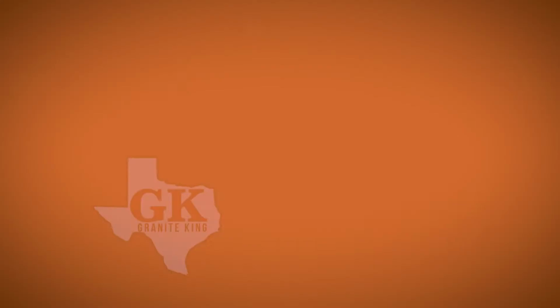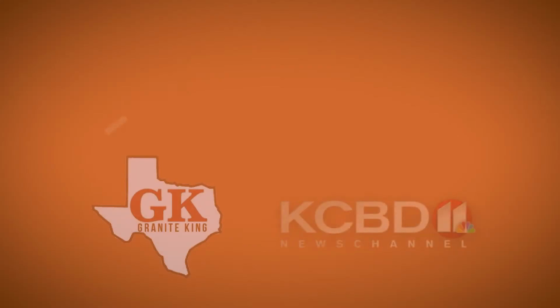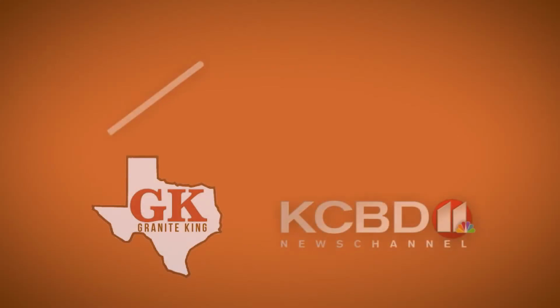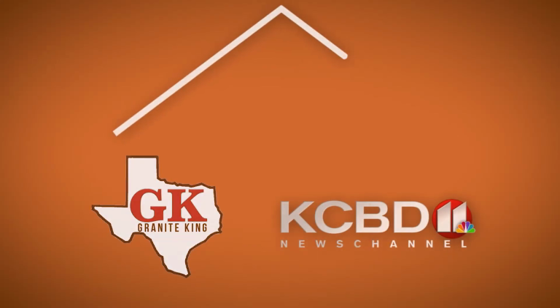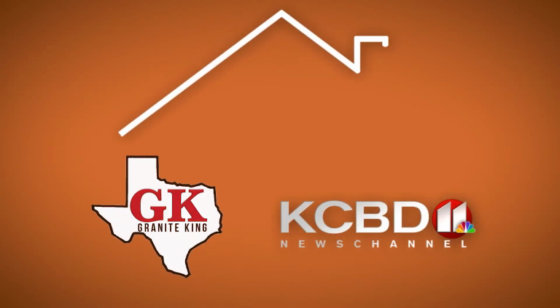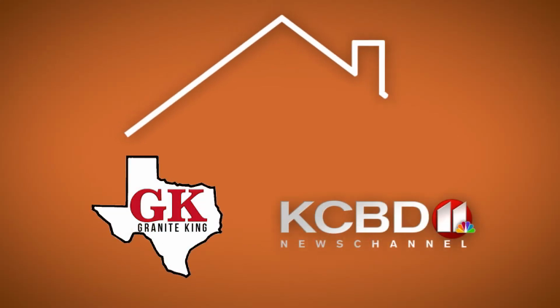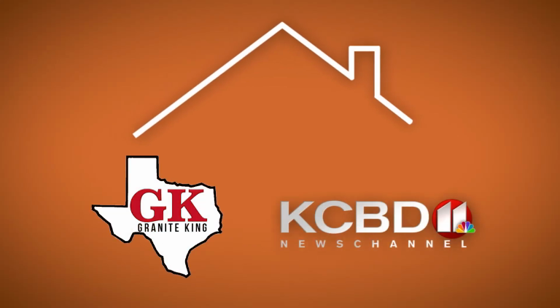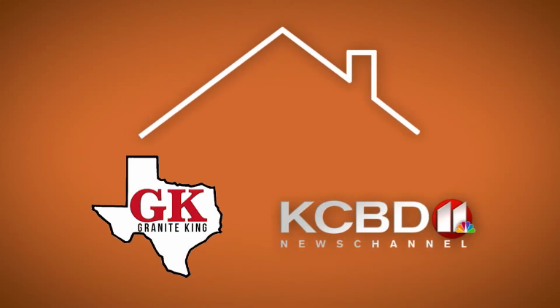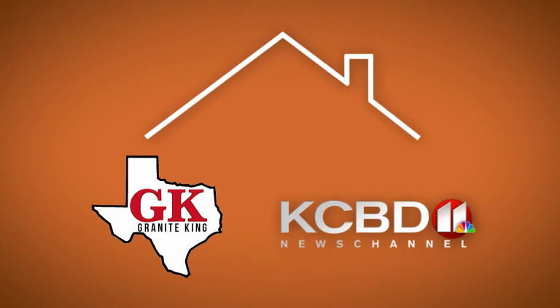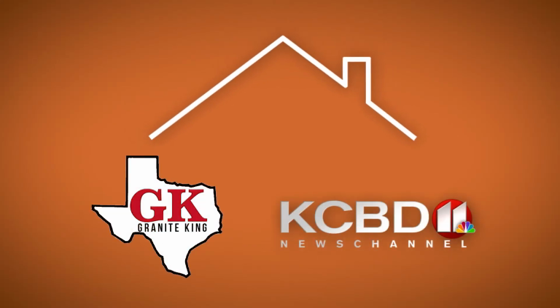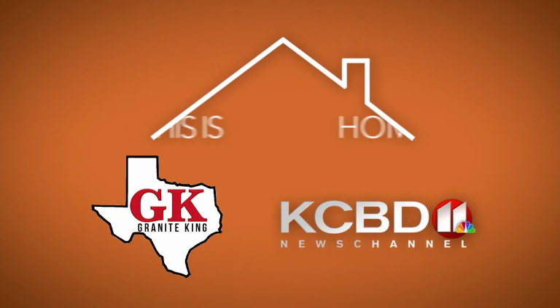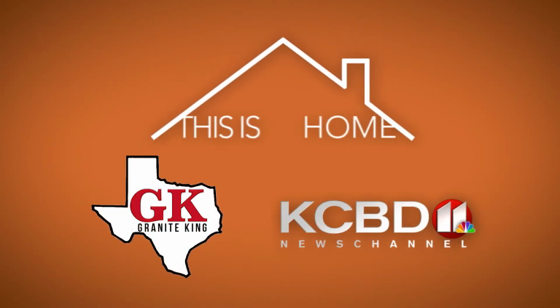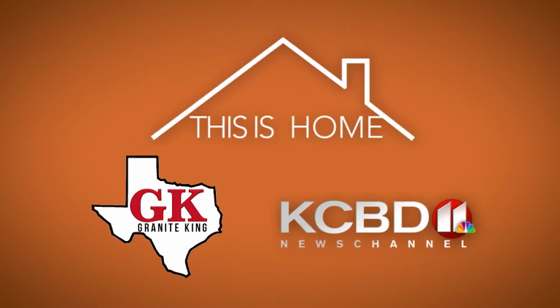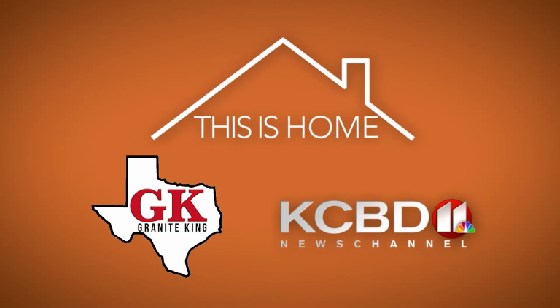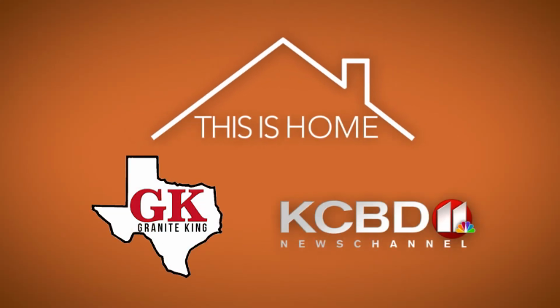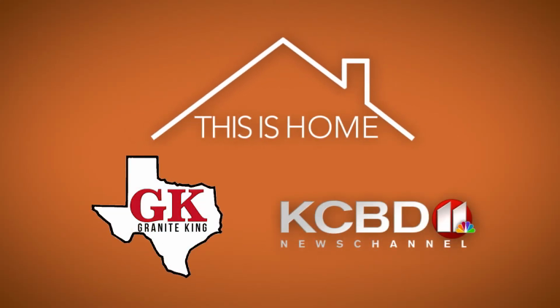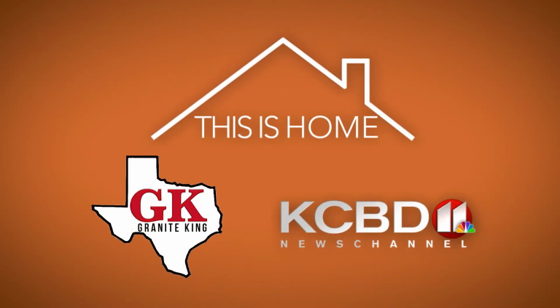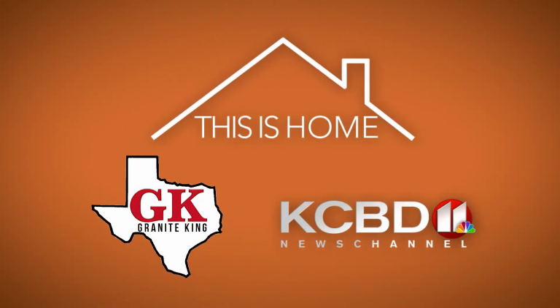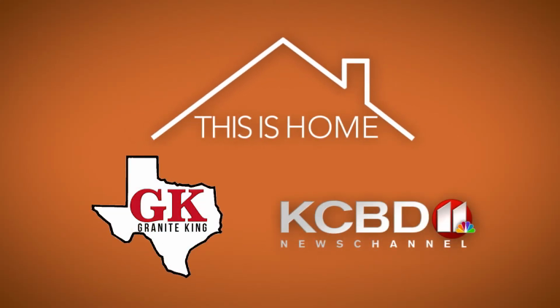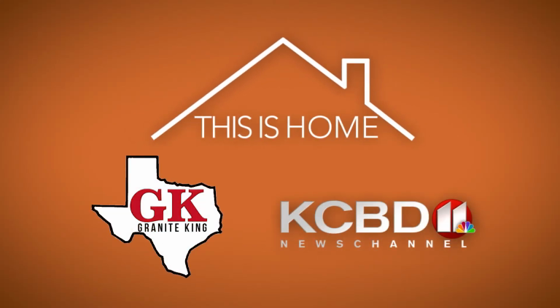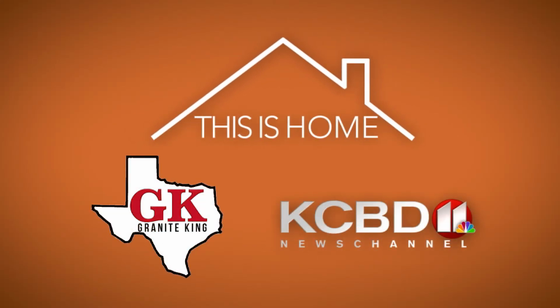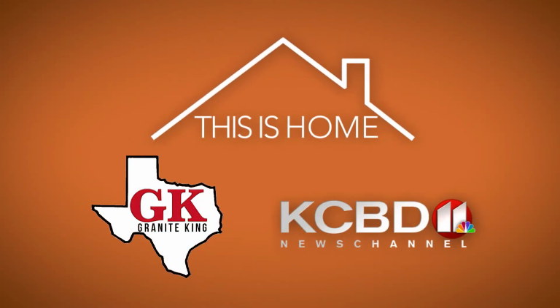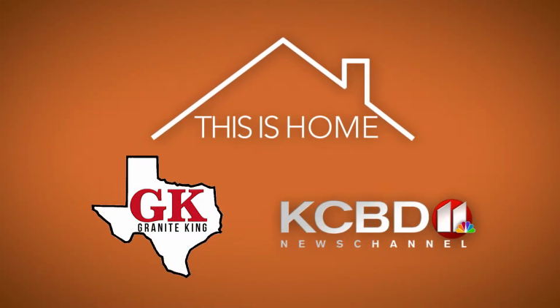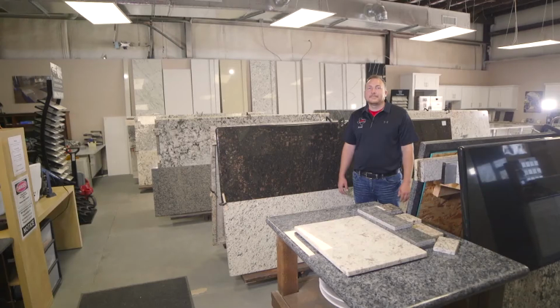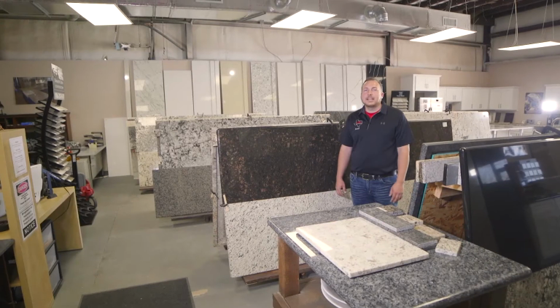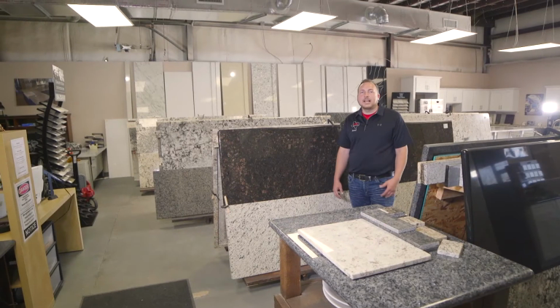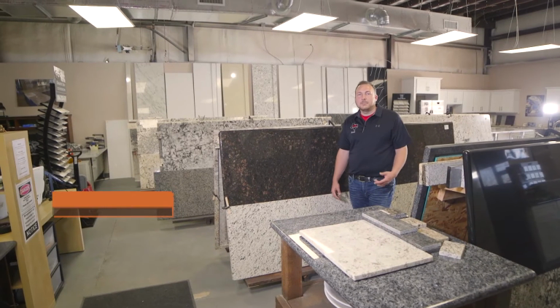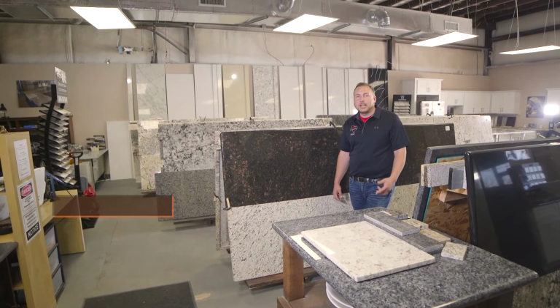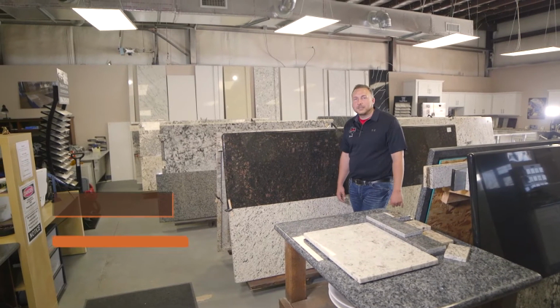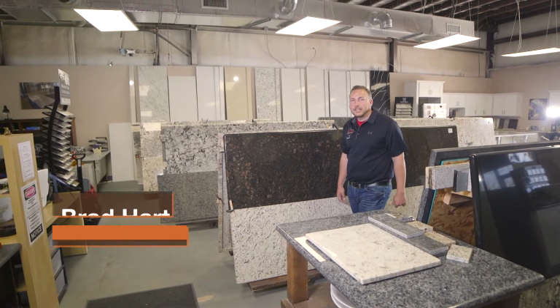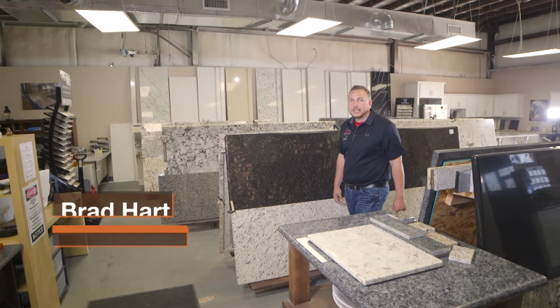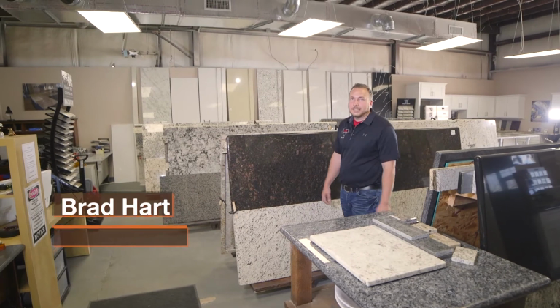This is Home on KCBD is sponsored by Granite King. Hi, I'm Brad with Granite King.